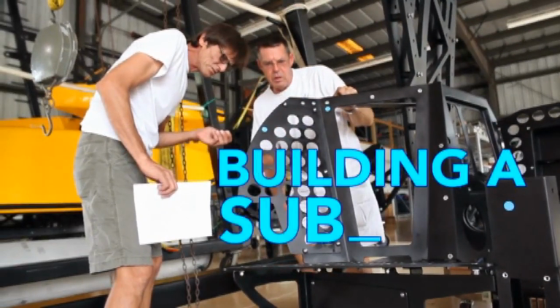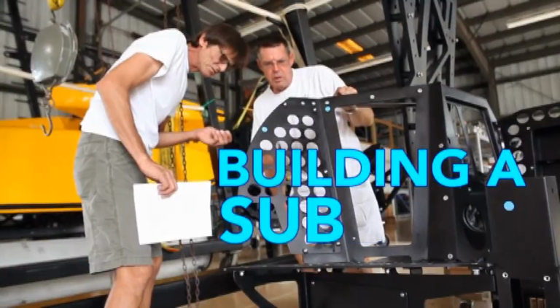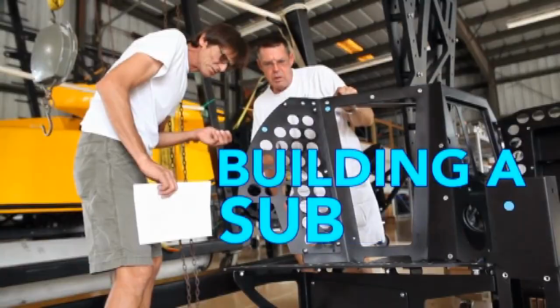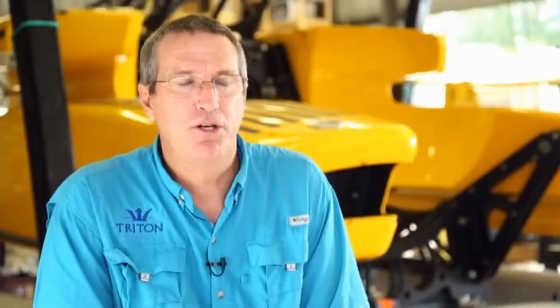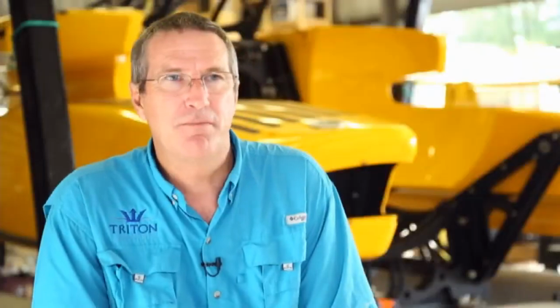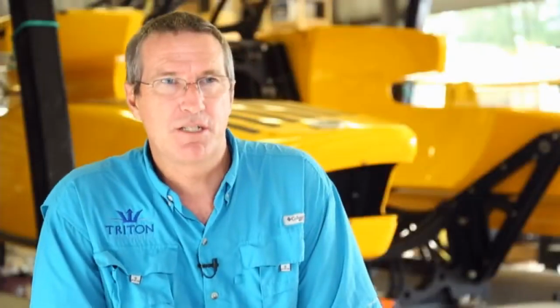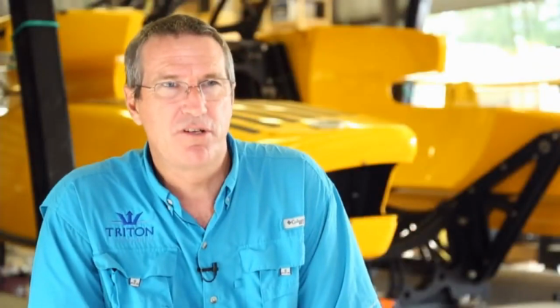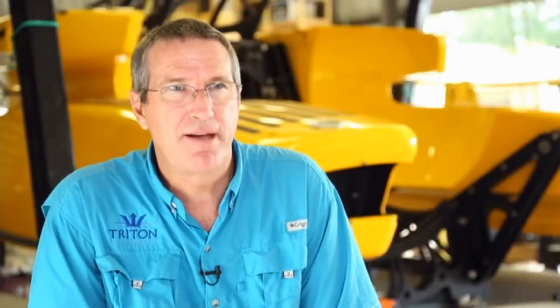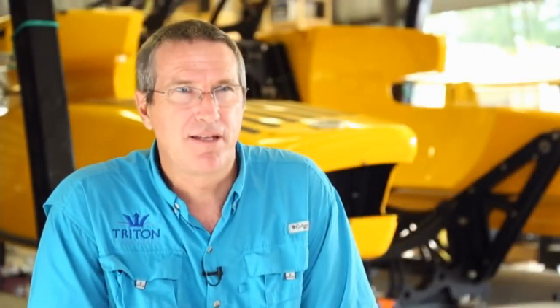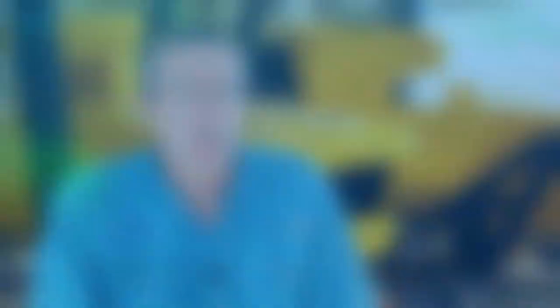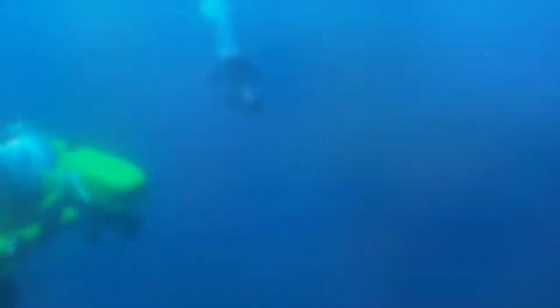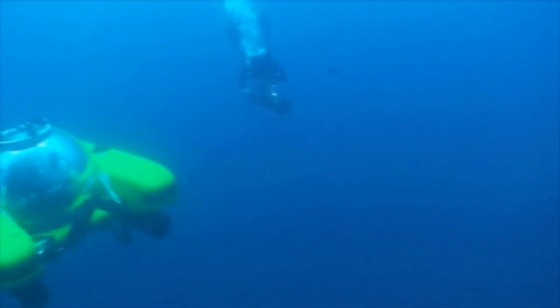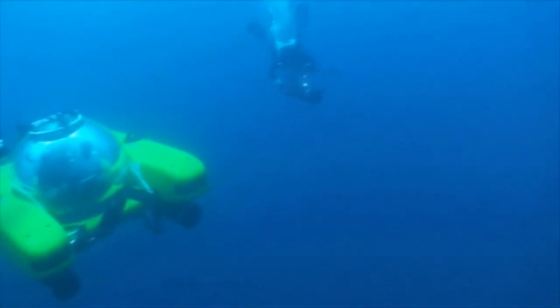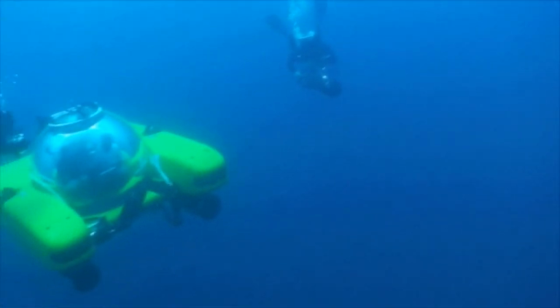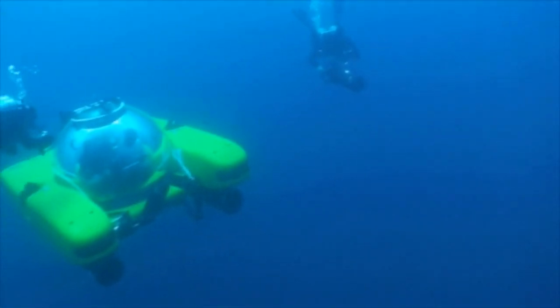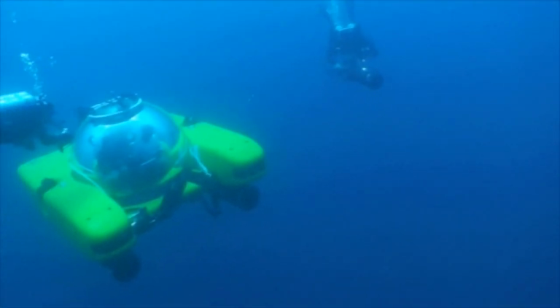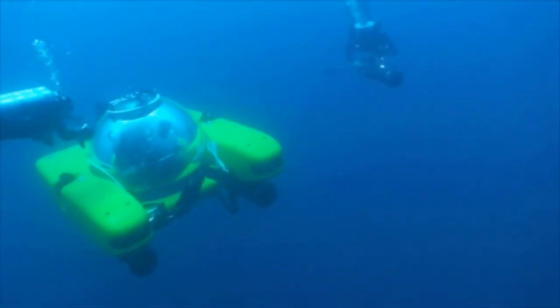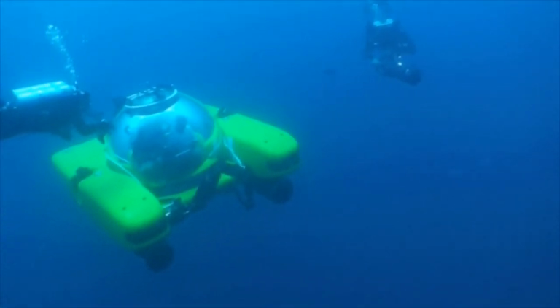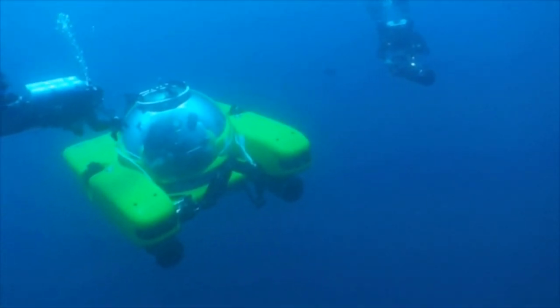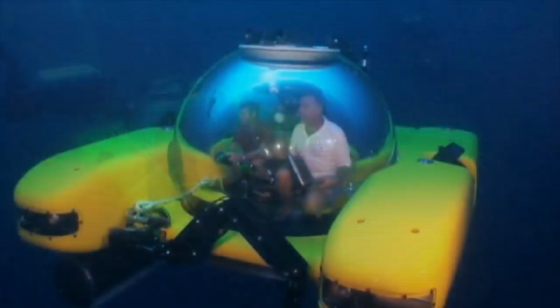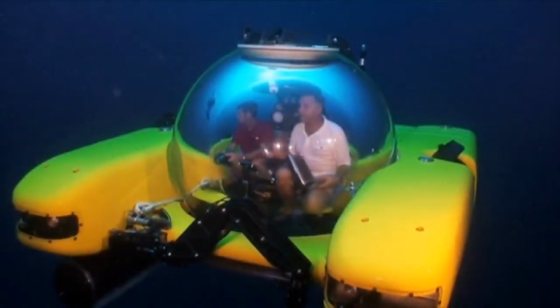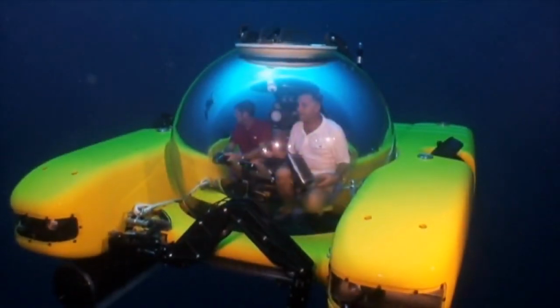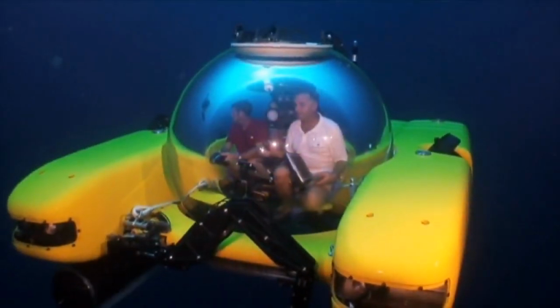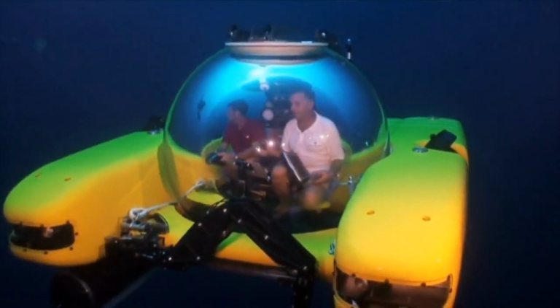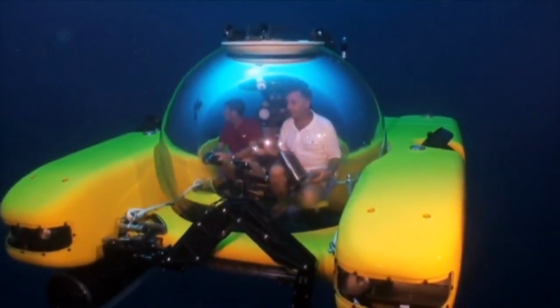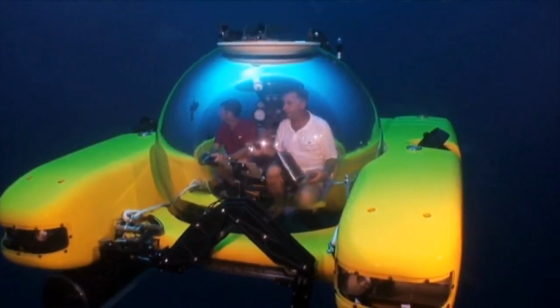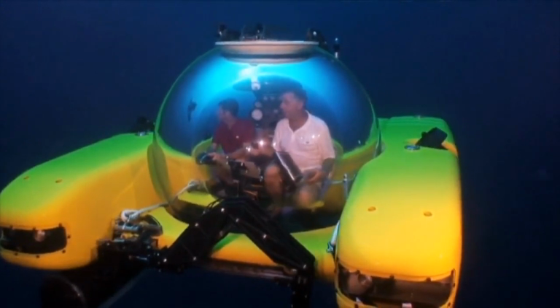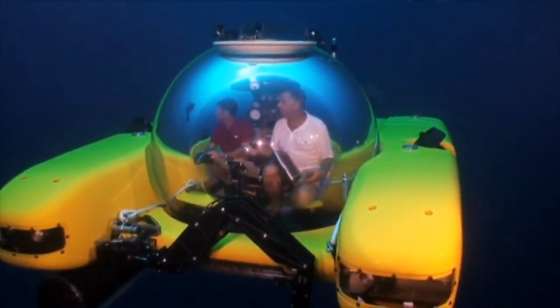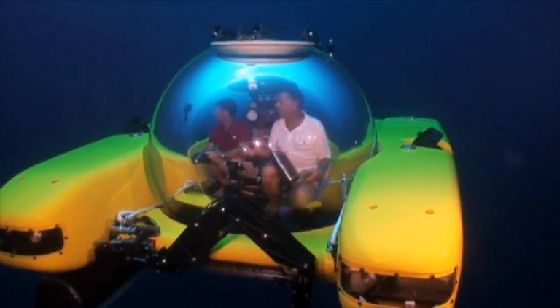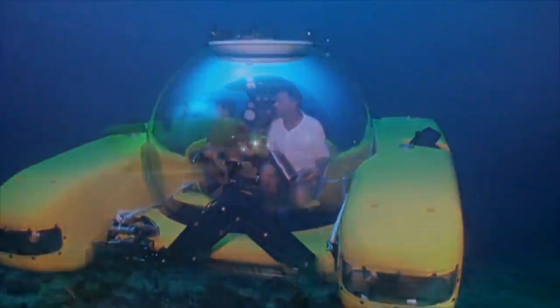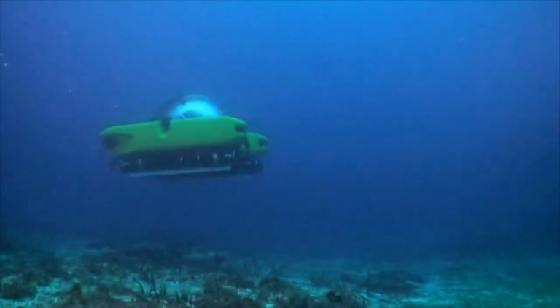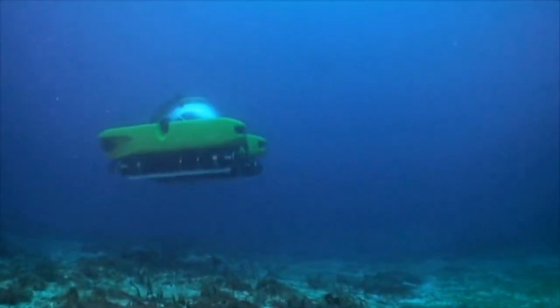We've been able to build them in a small enough package and a small enough footprint on the decks of their boats, so we don't take up a lot of space.